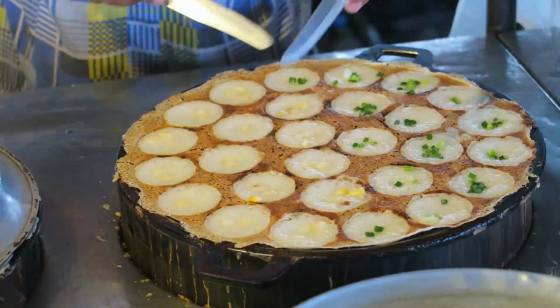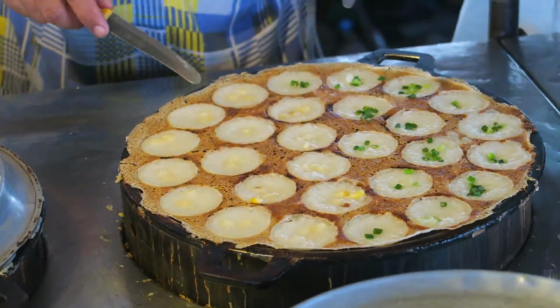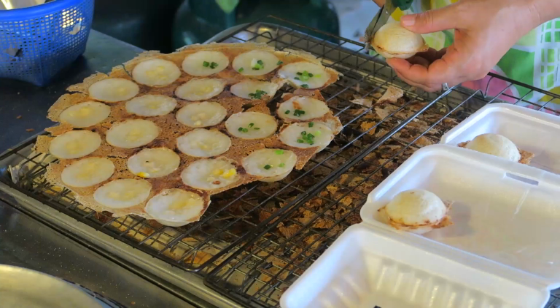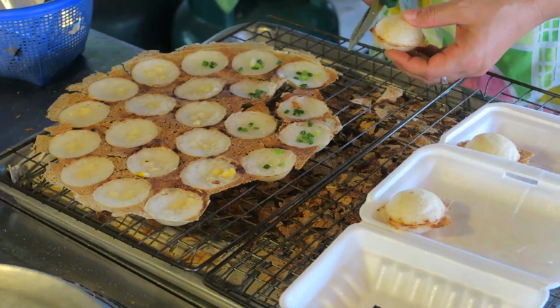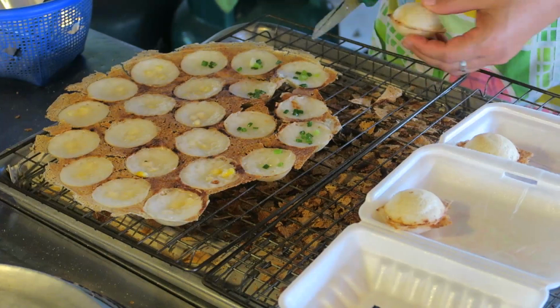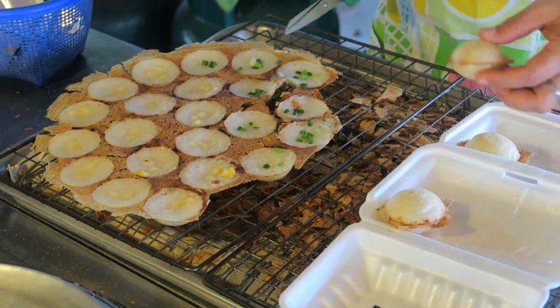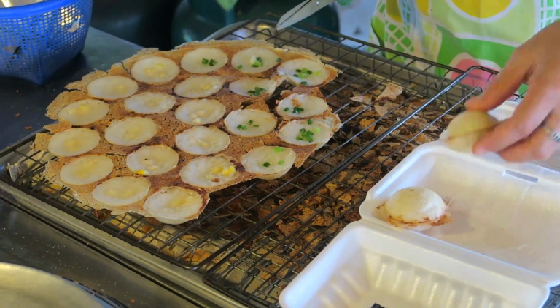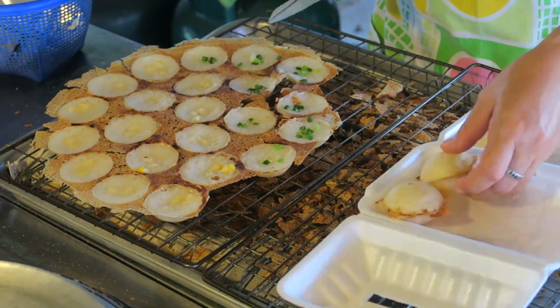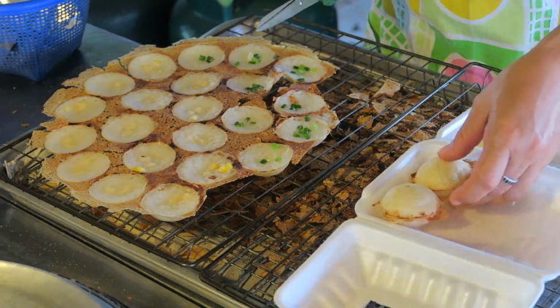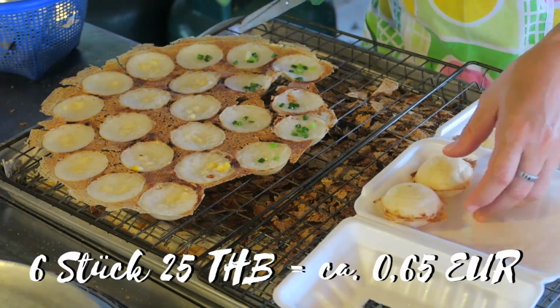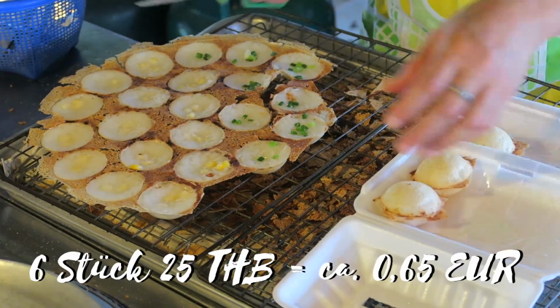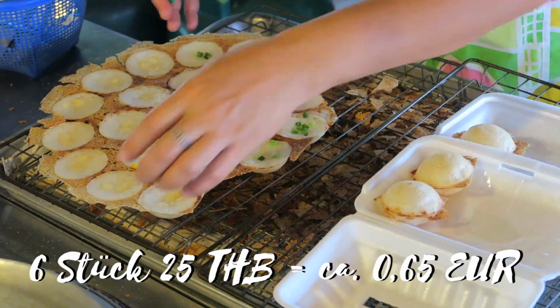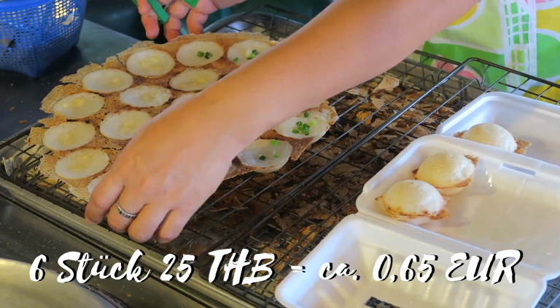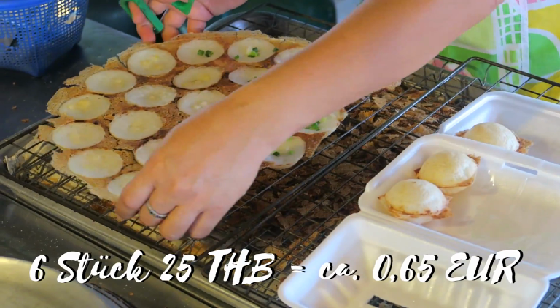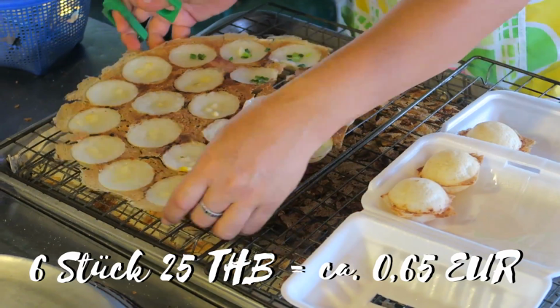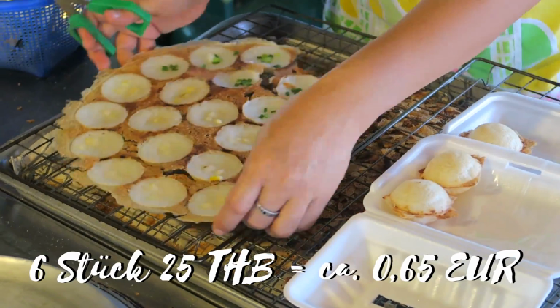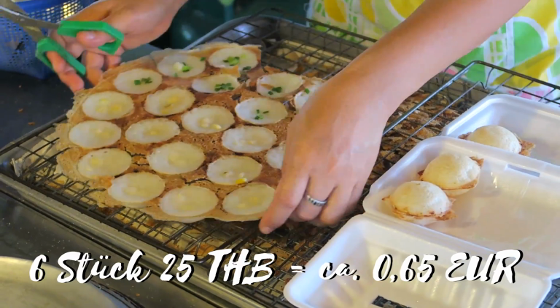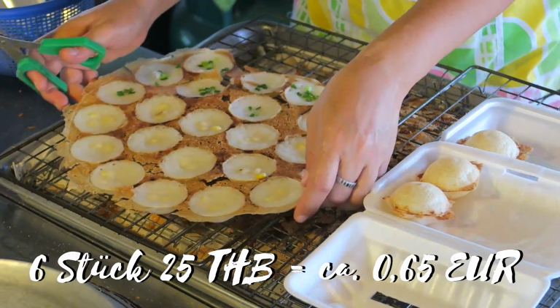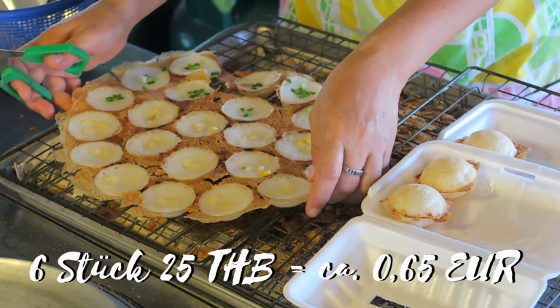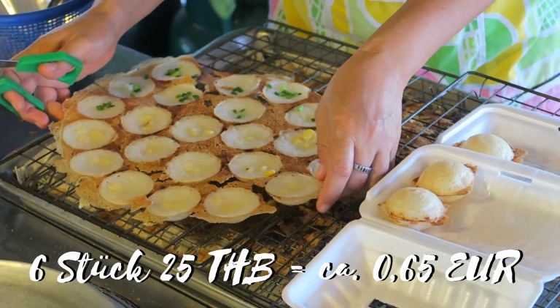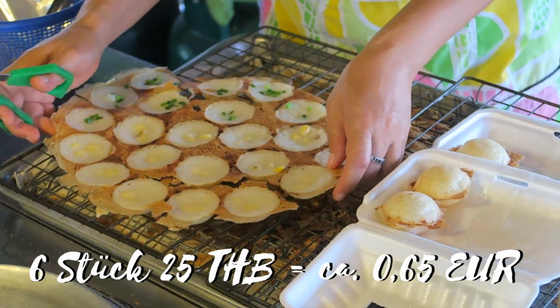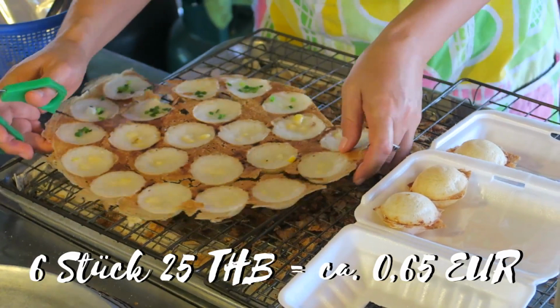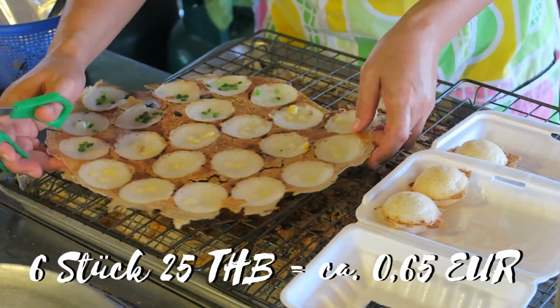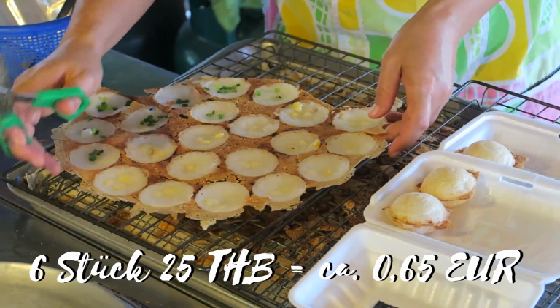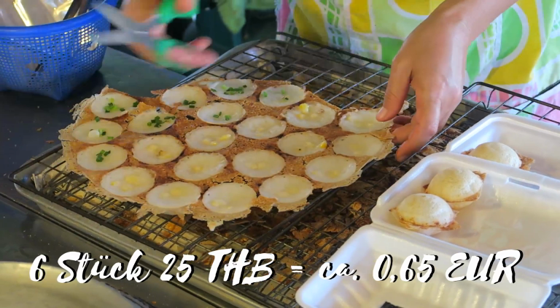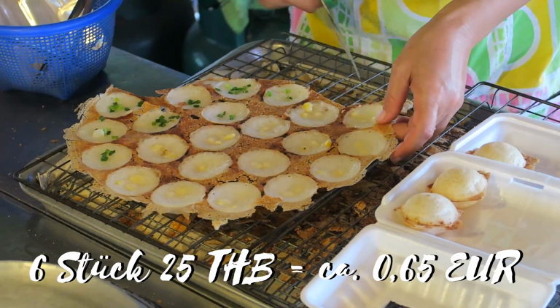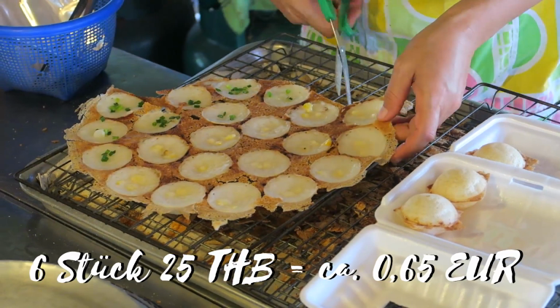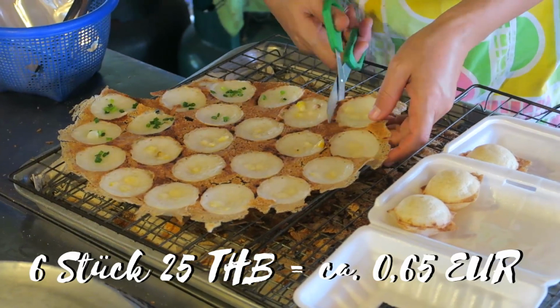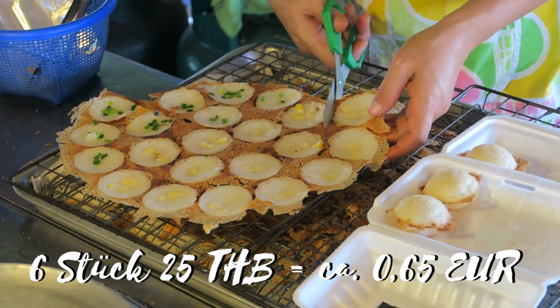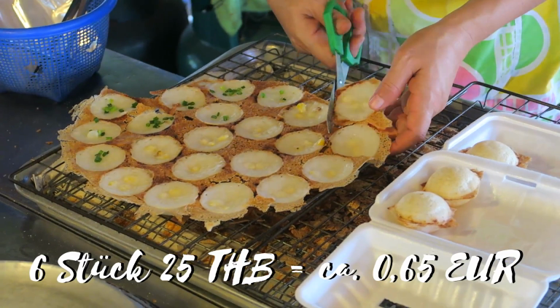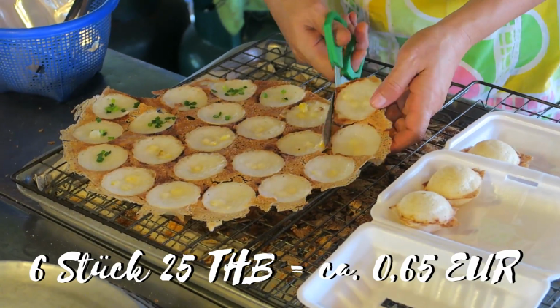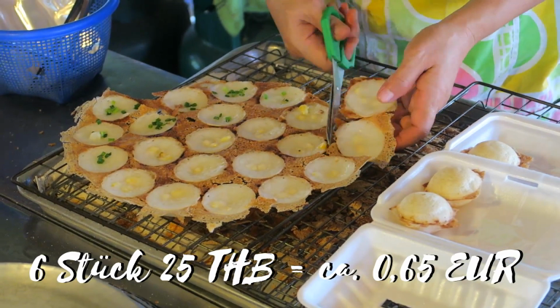Wir haben wieder diese Kokosküchlein gefunden. Die sind so, so lecker.